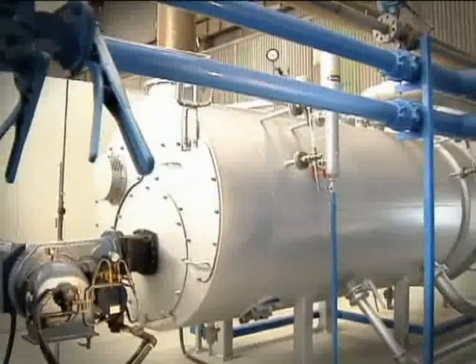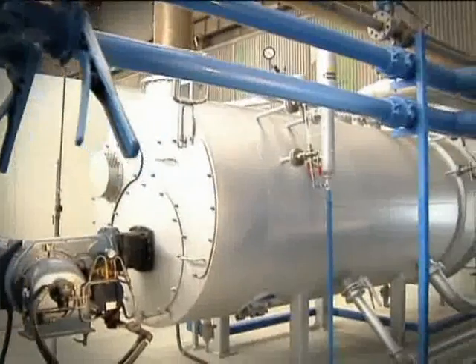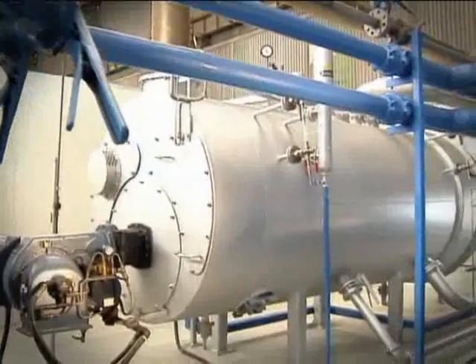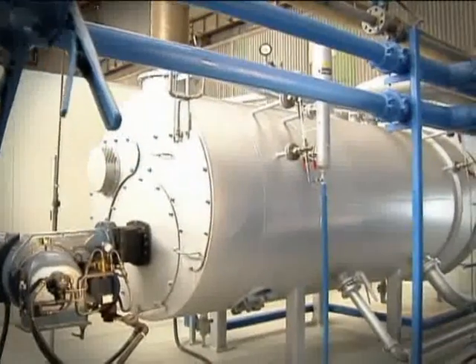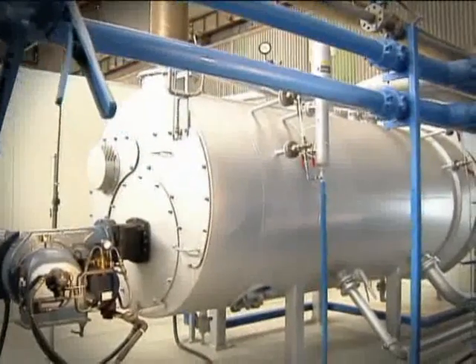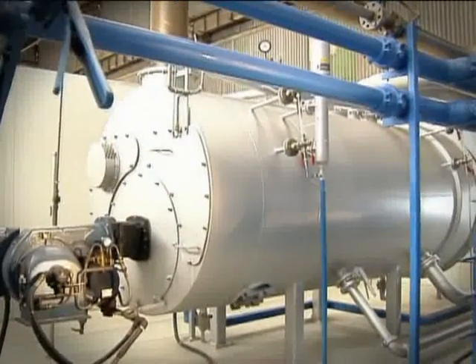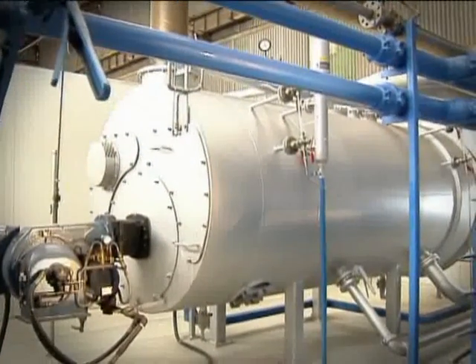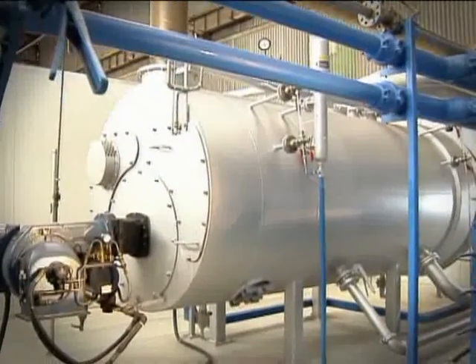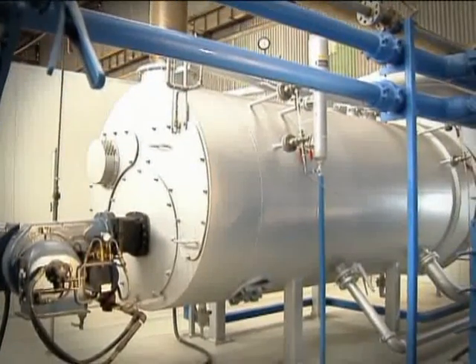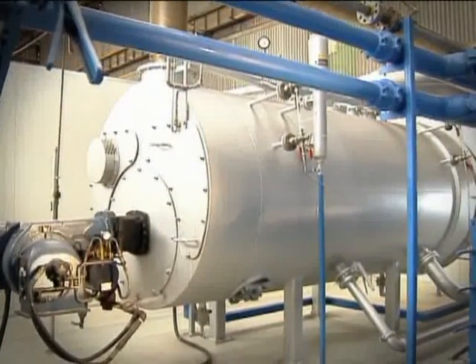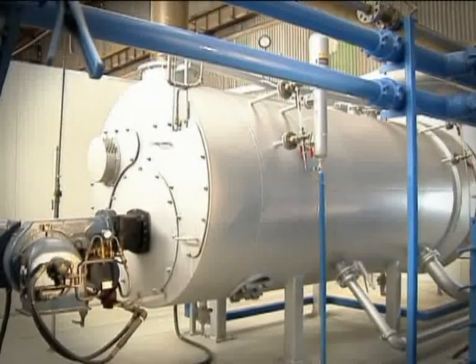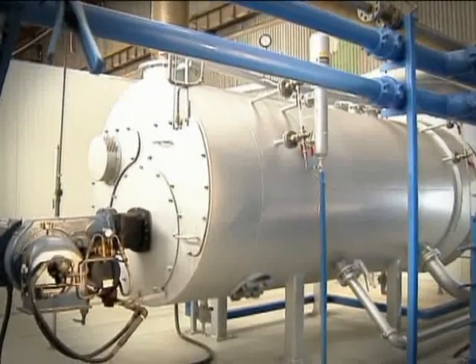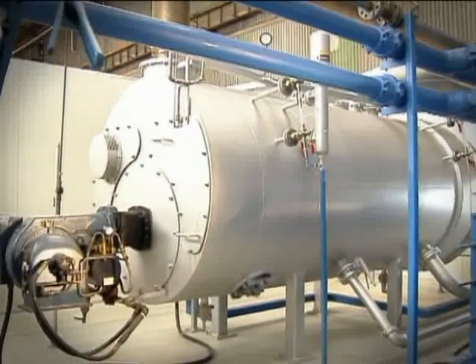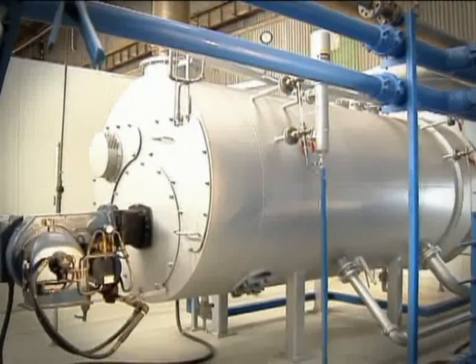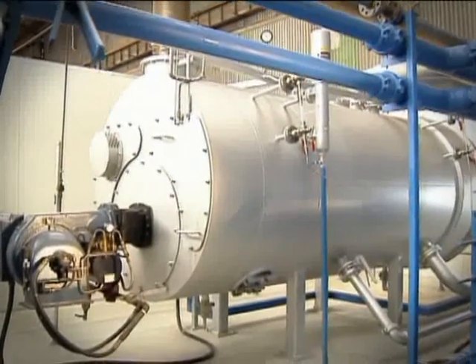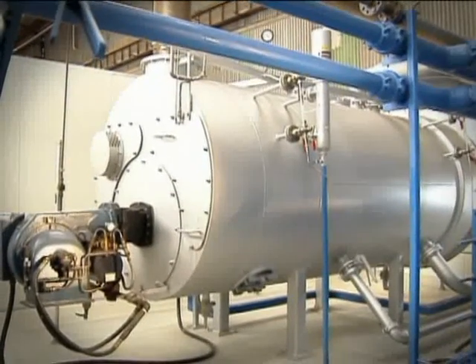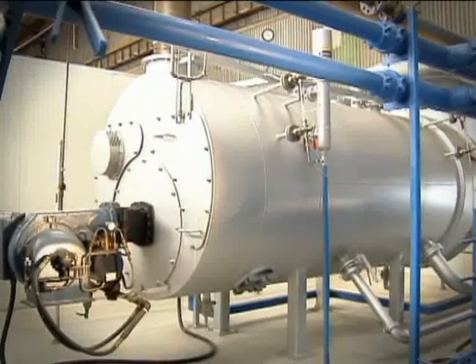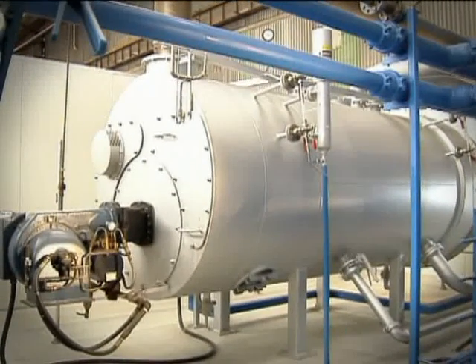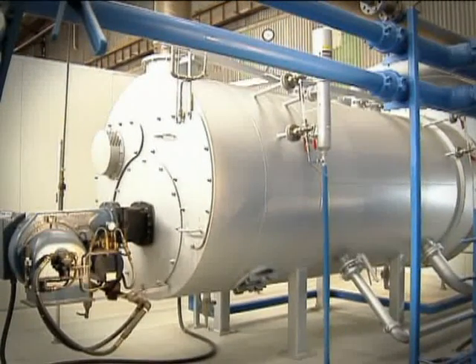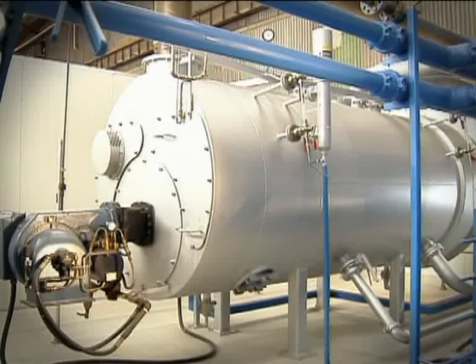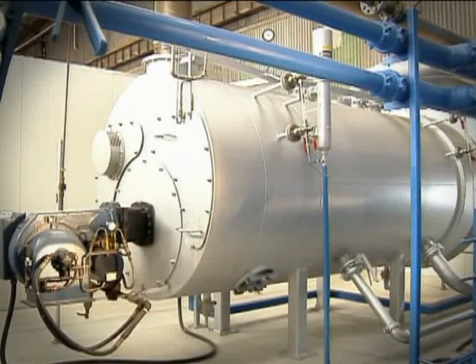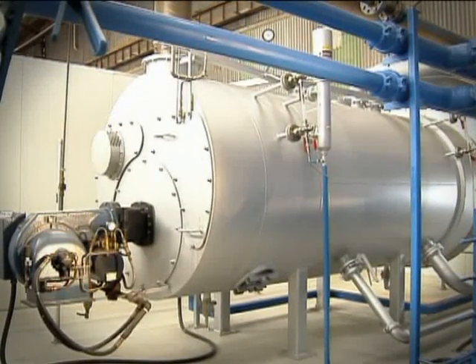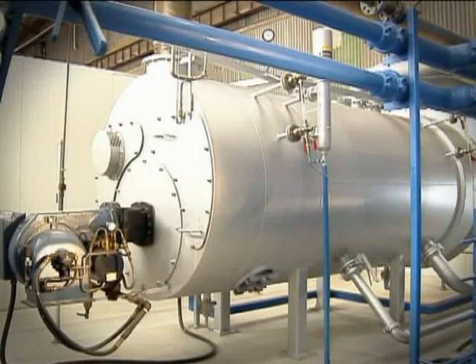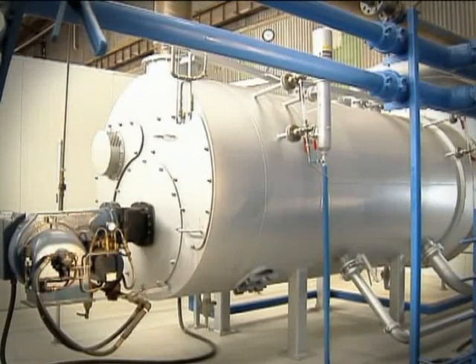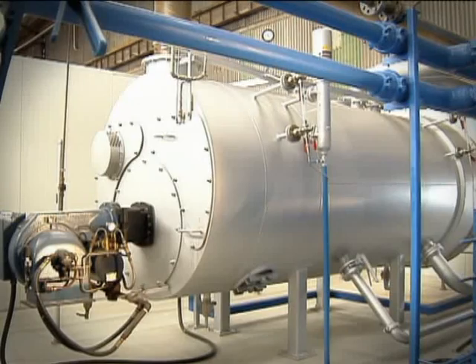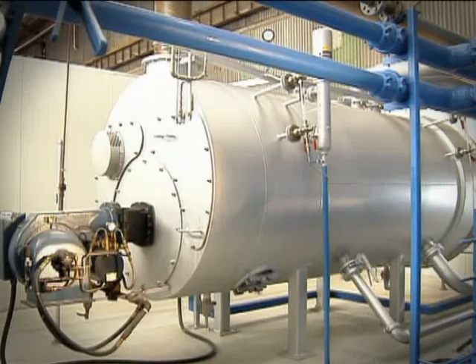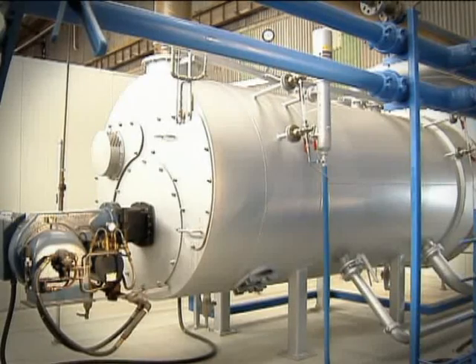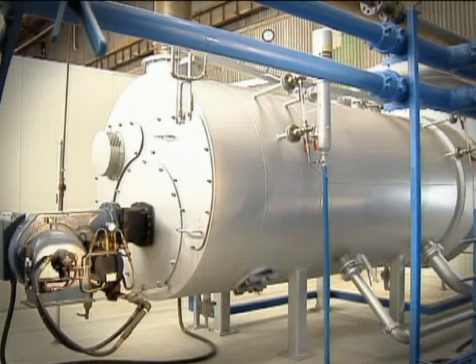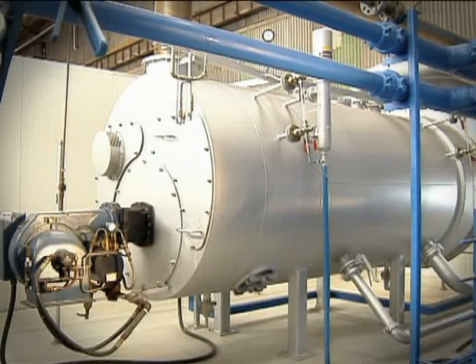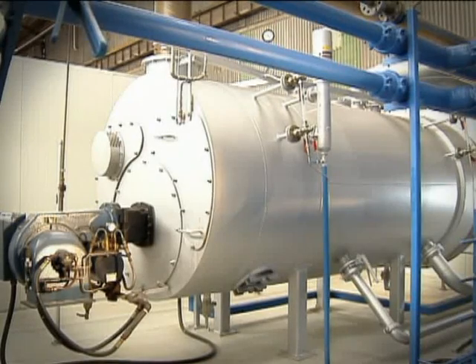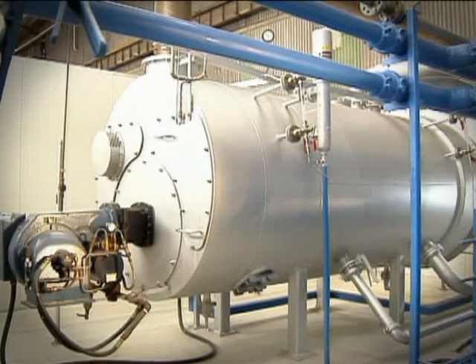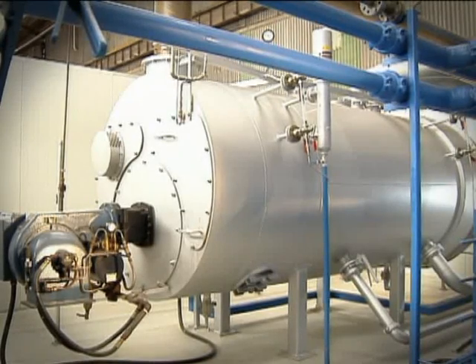Asco generators will run on diesel, kerosene or natural gas and are factory tested.